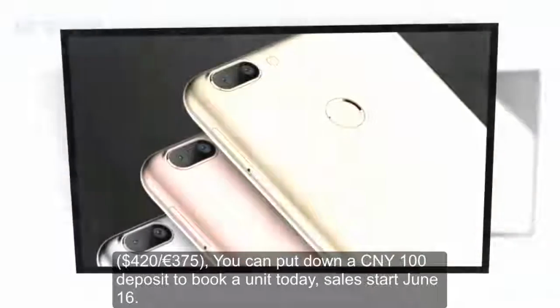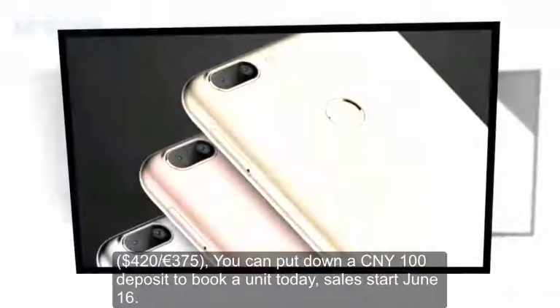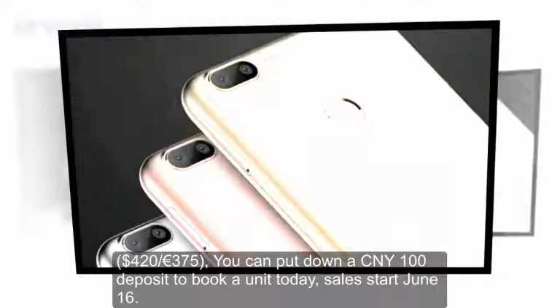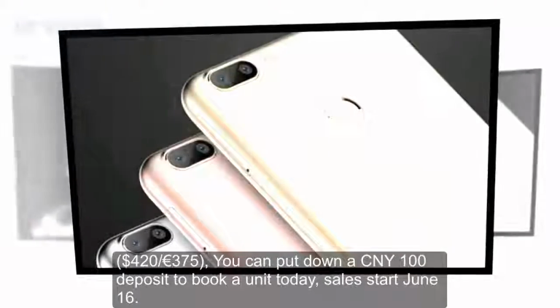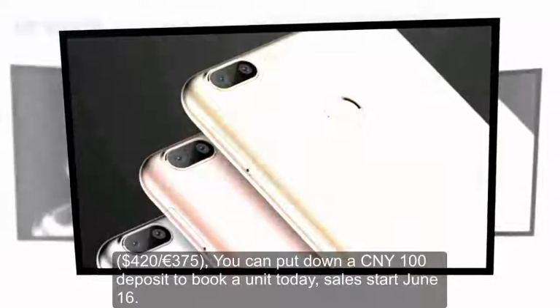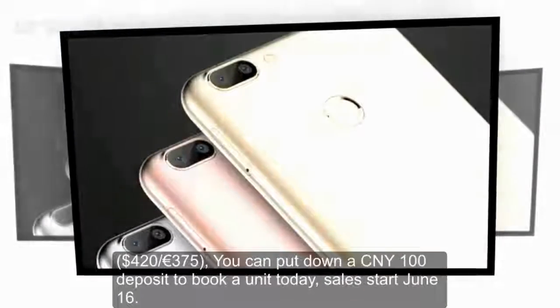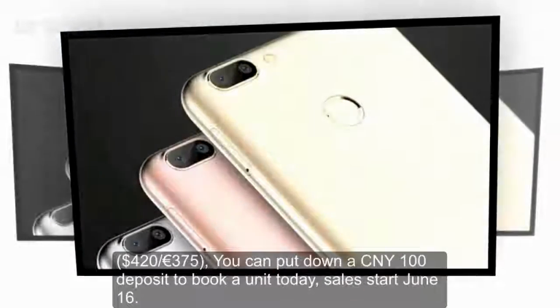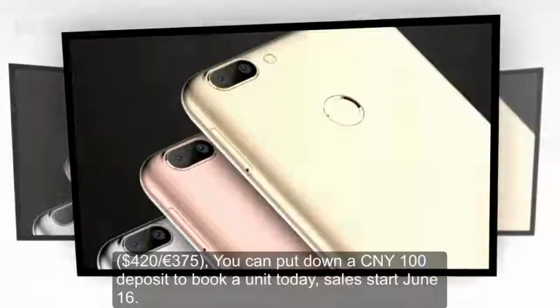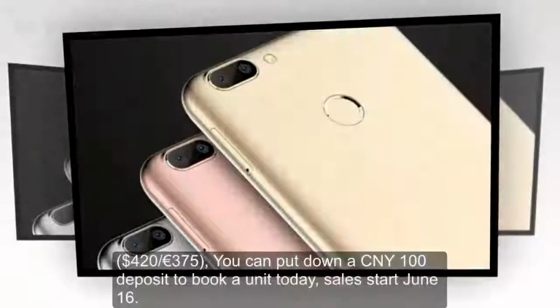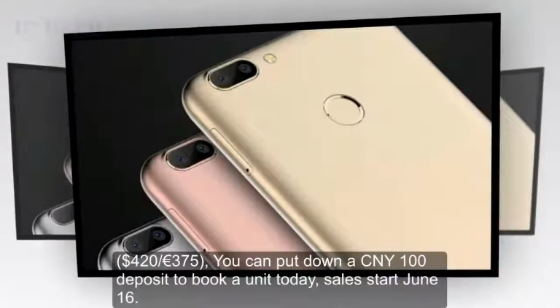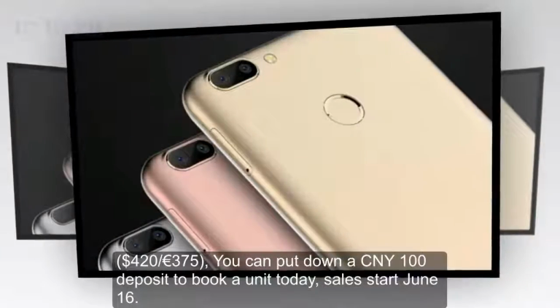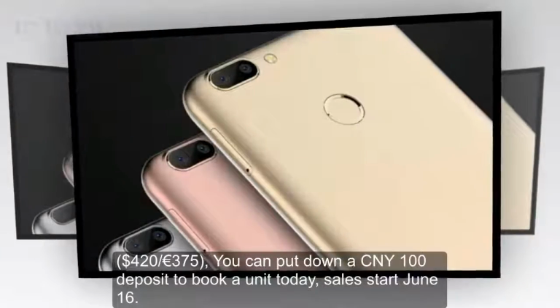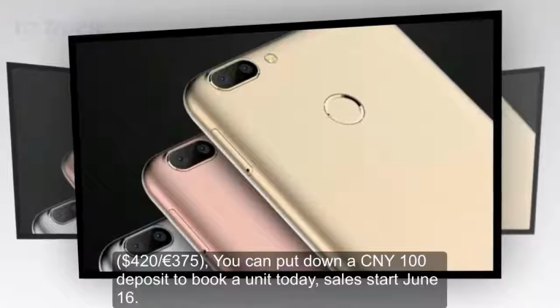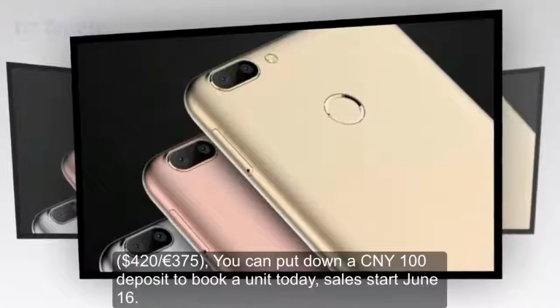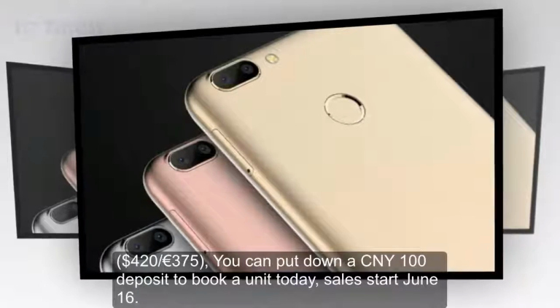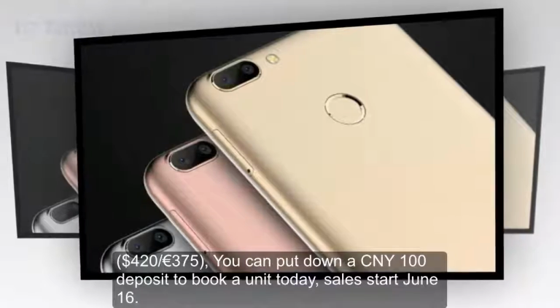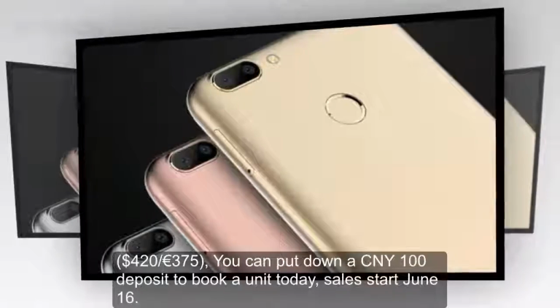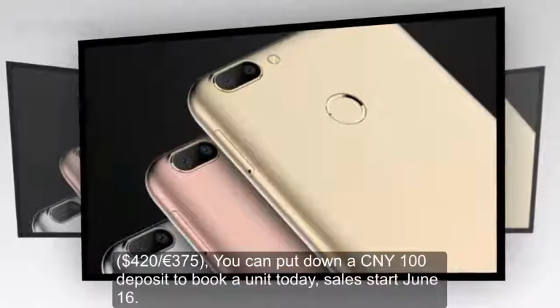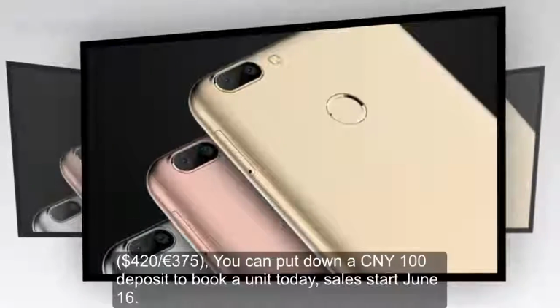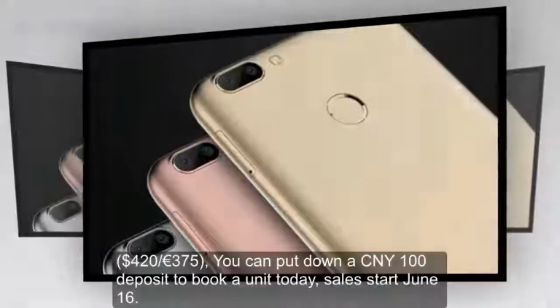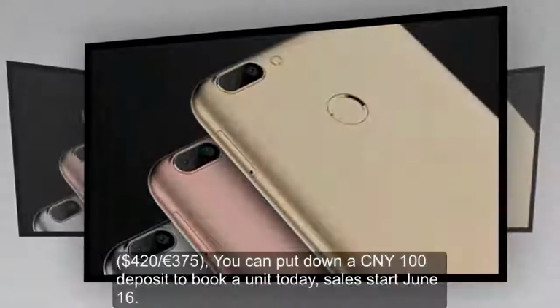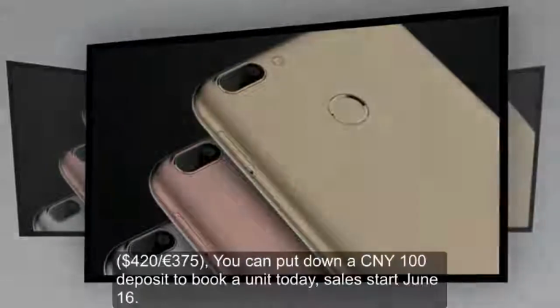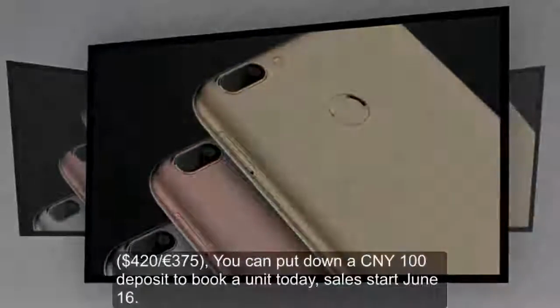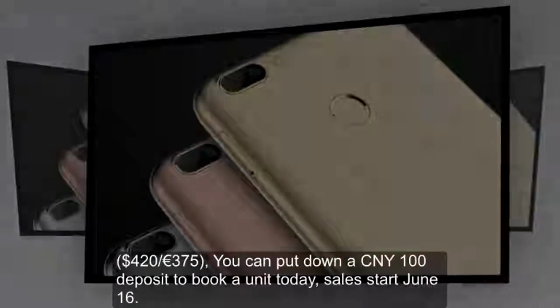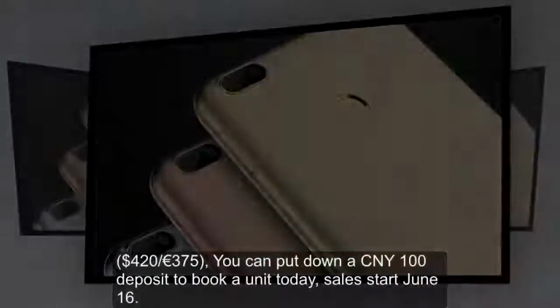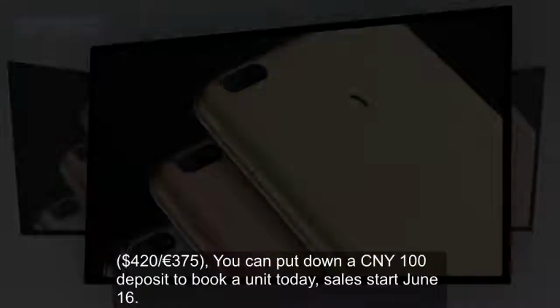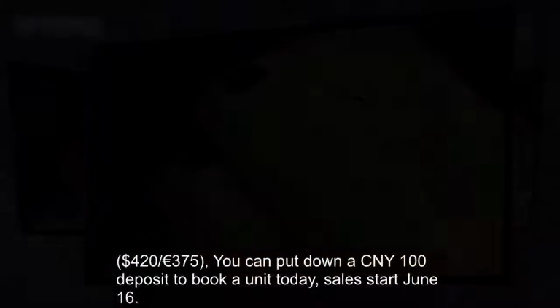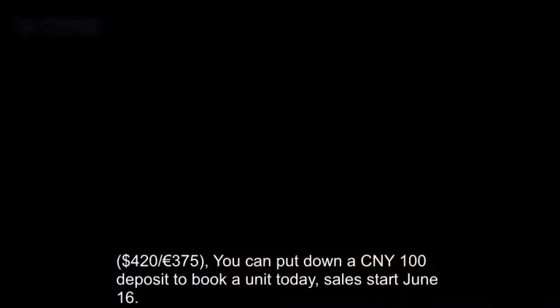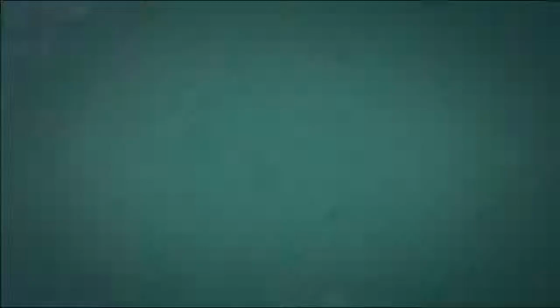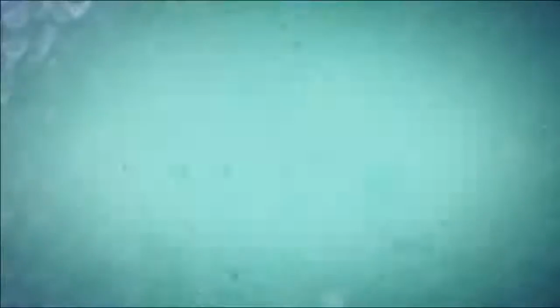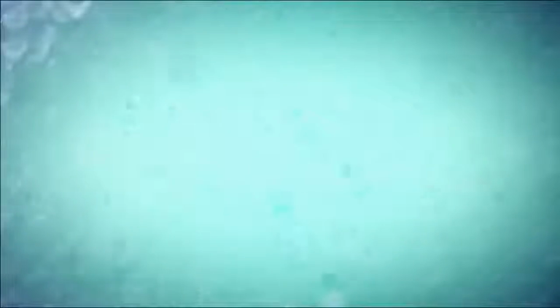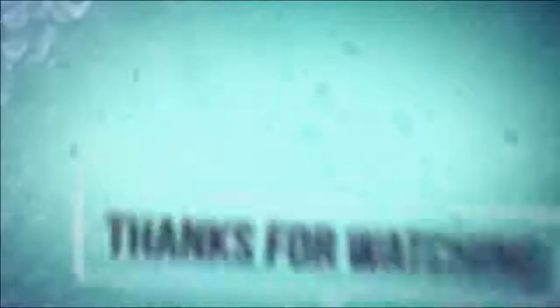You can put down a 100 Chinese yuan deposit to book a unit today. Sales start June 16.